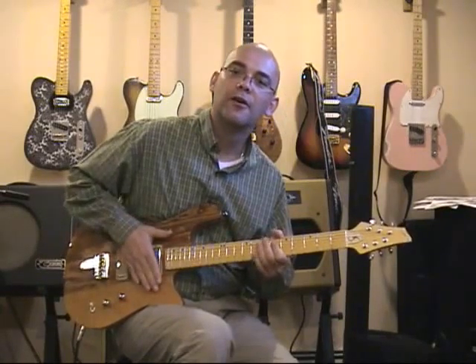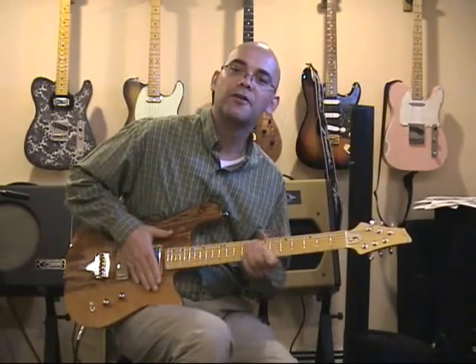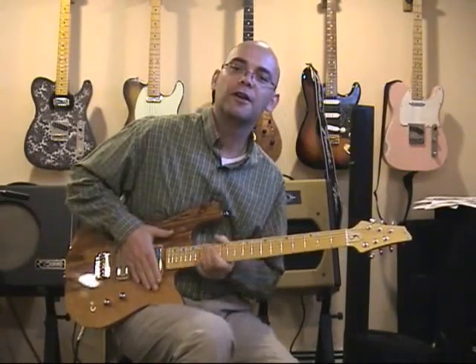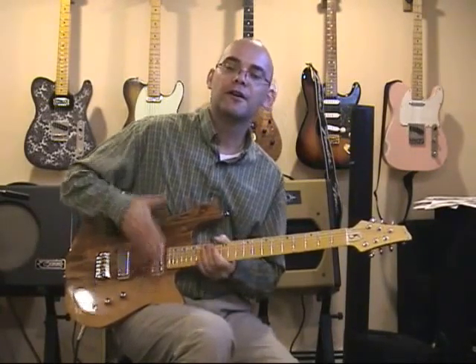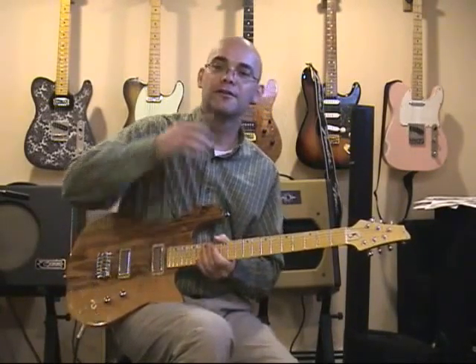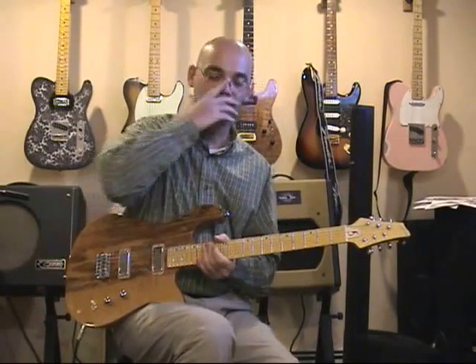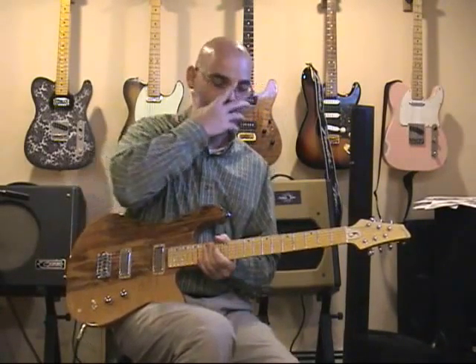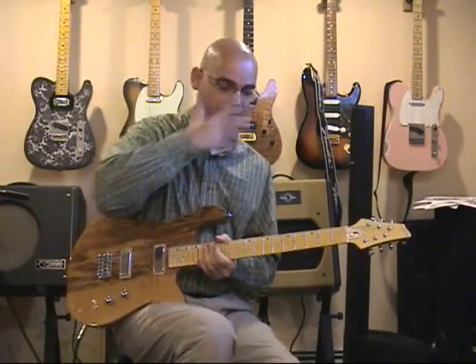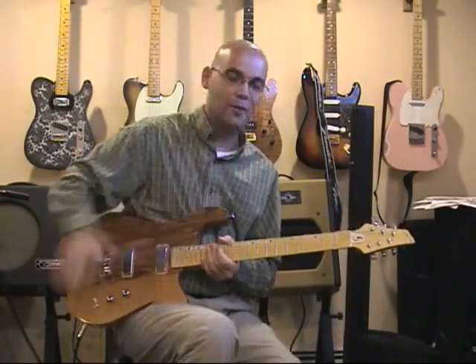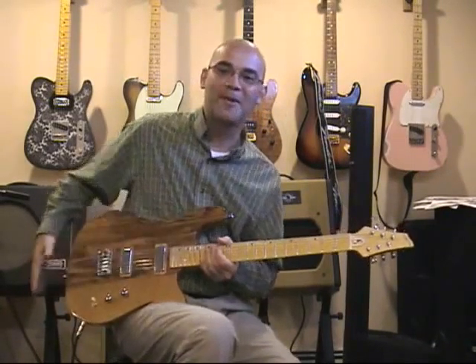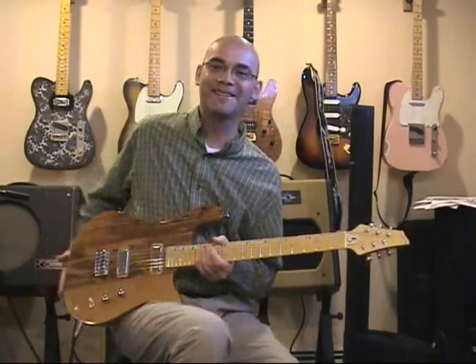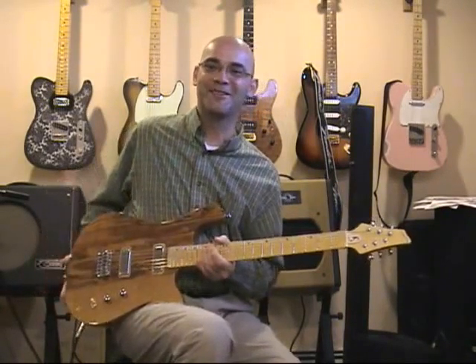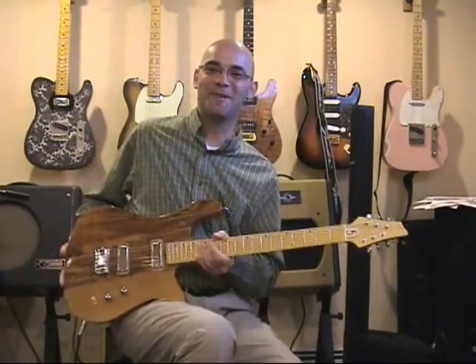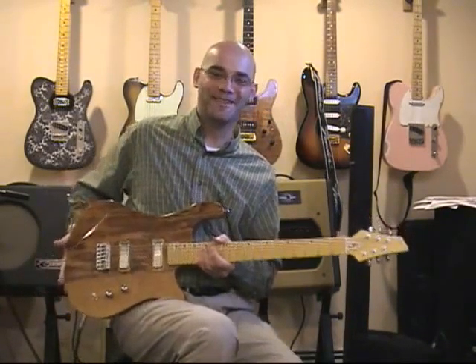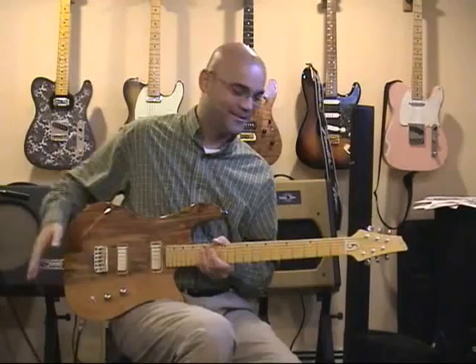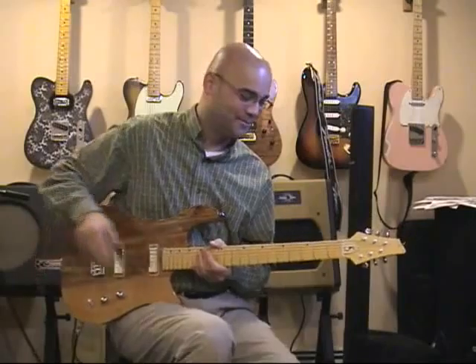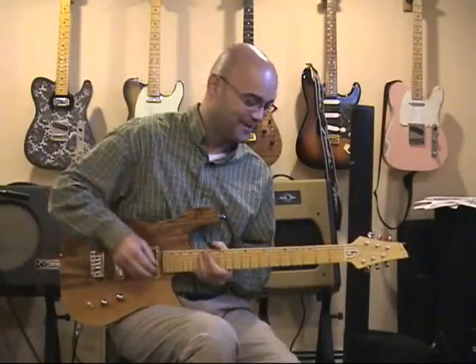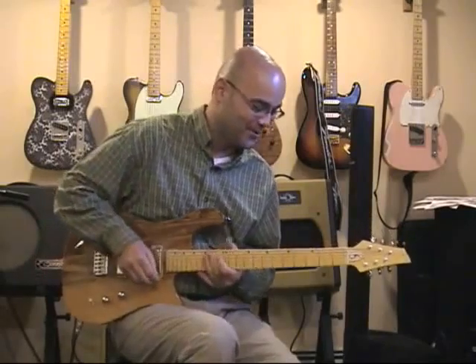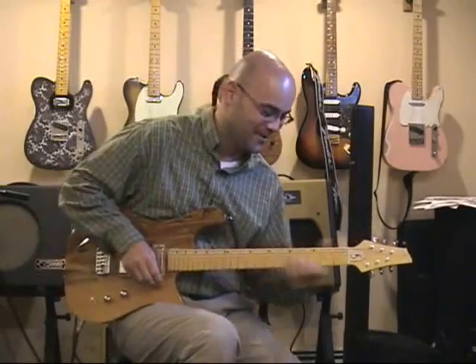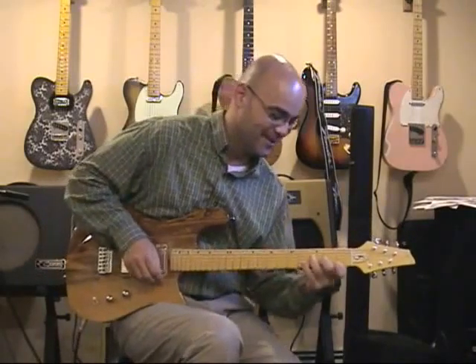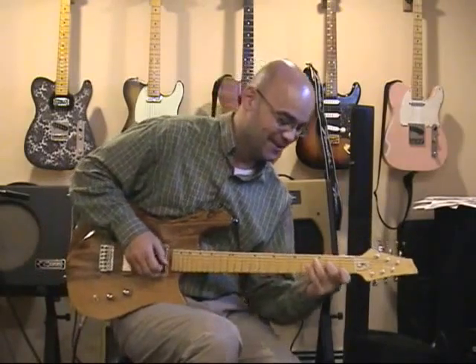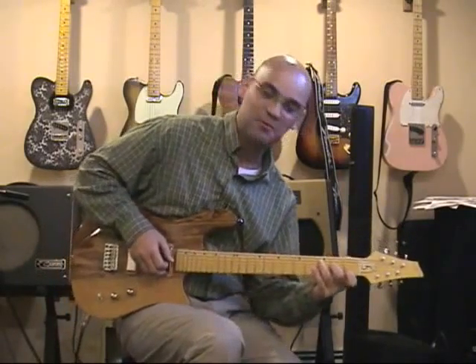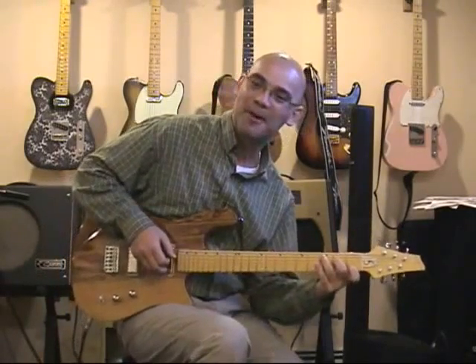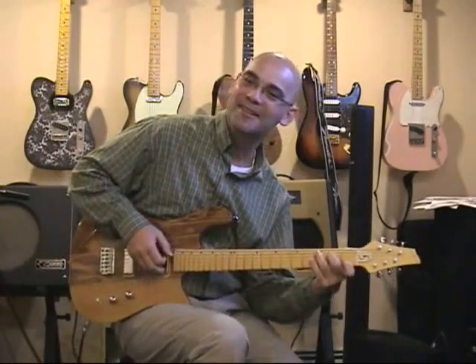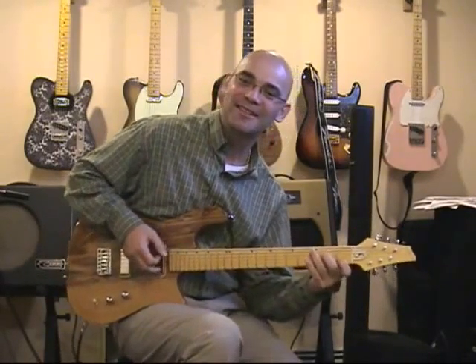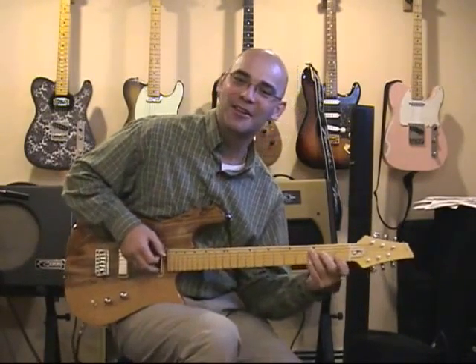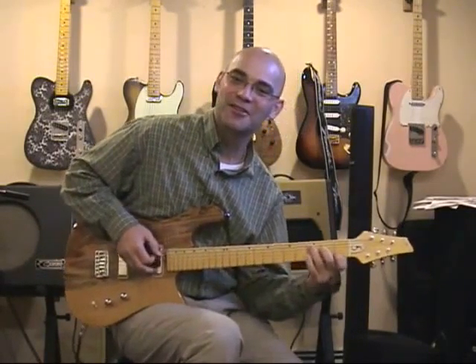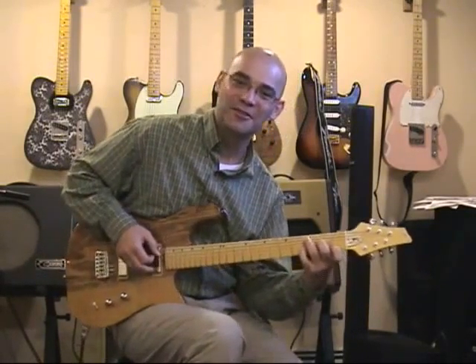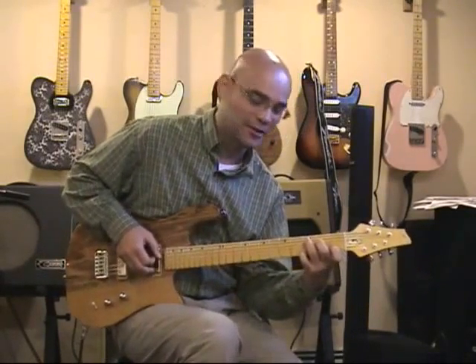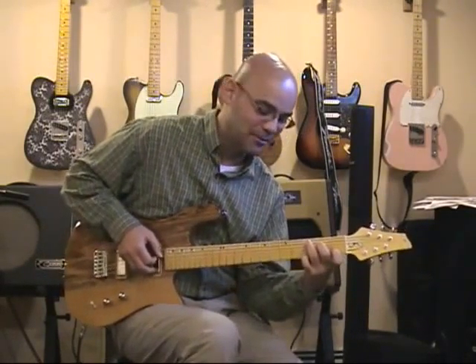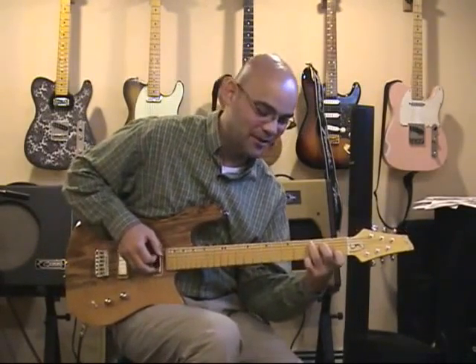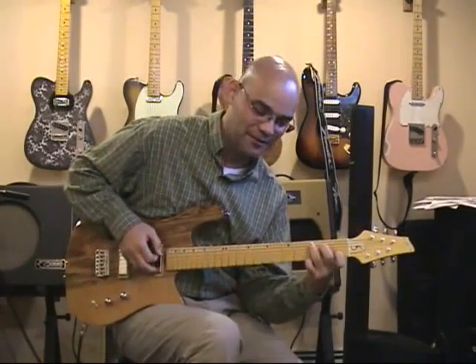Oh yeah, you're there — I sort of forgot about that, sorry about it. I meant no disrespect, this guitar just sort of captivates.